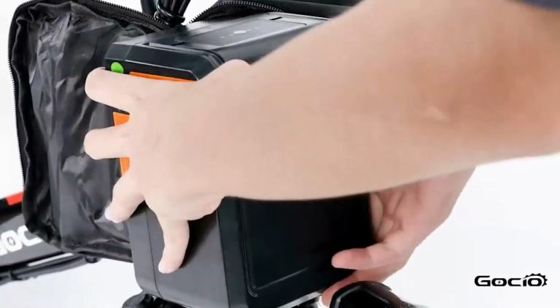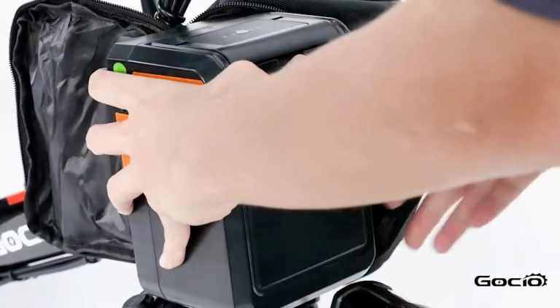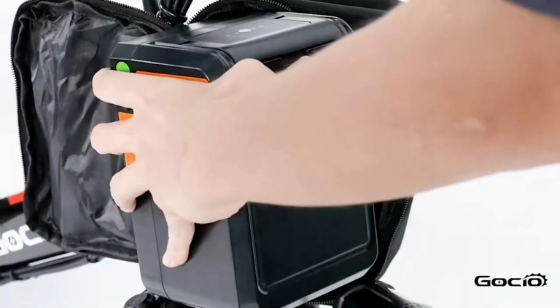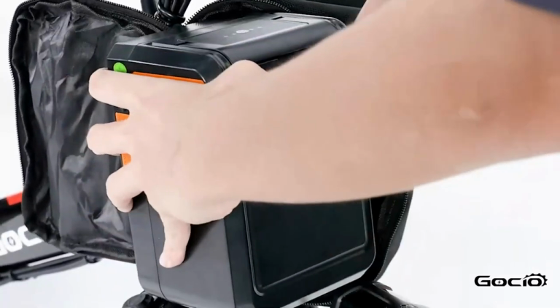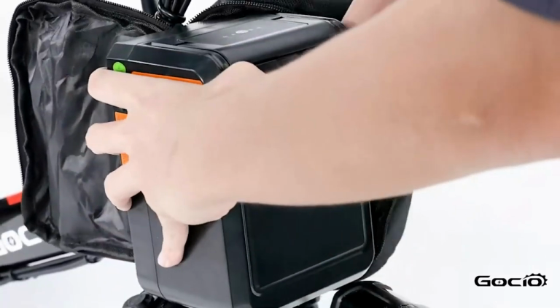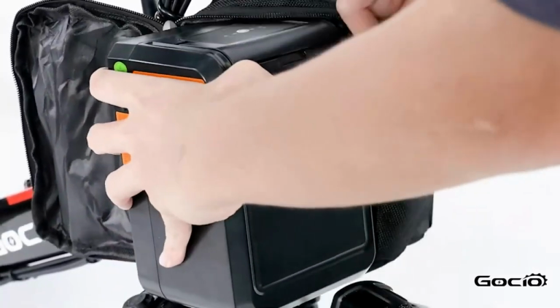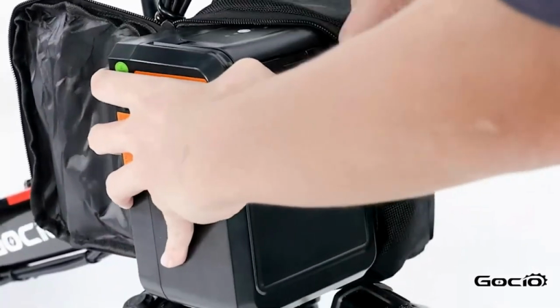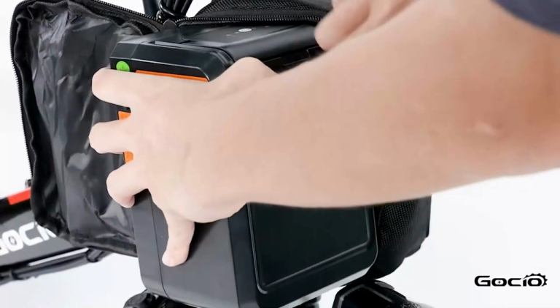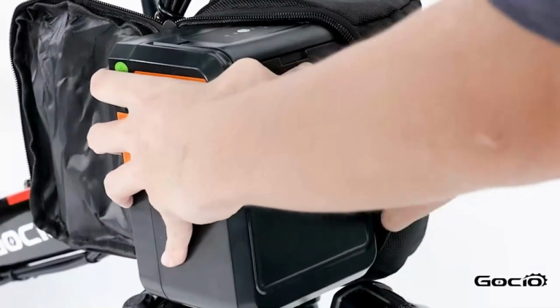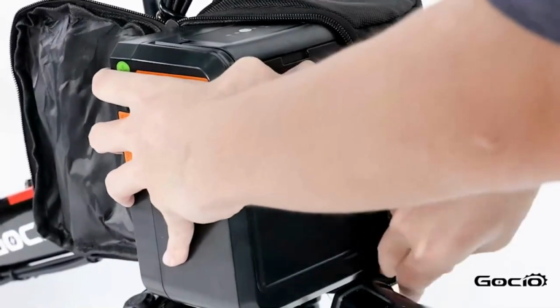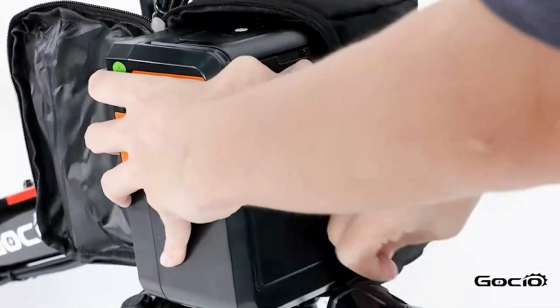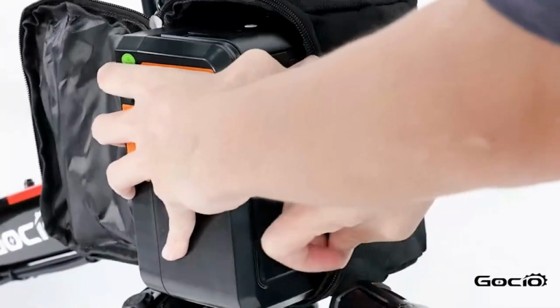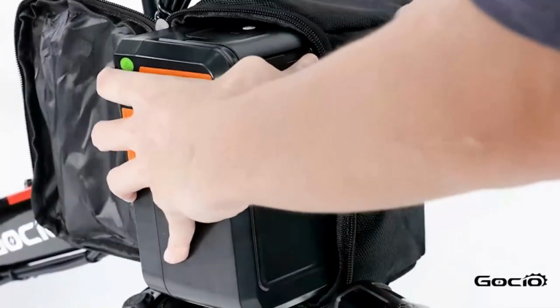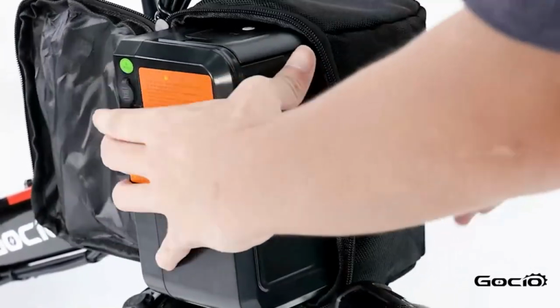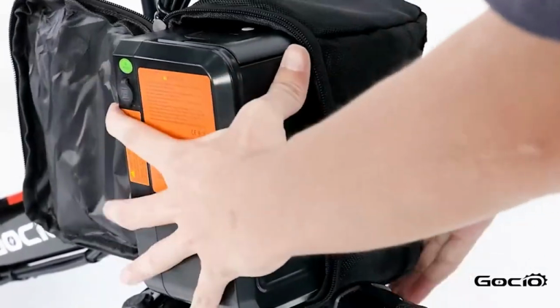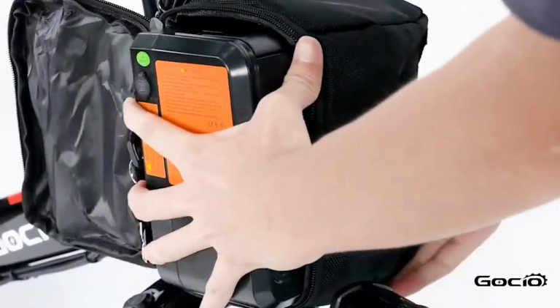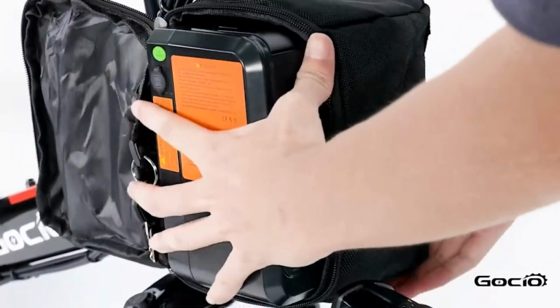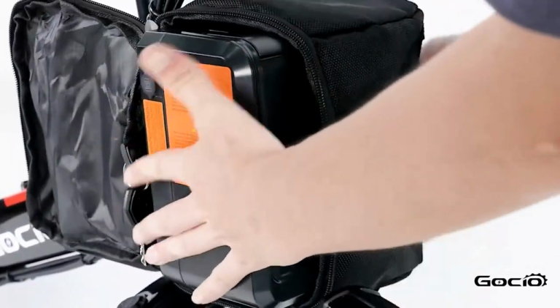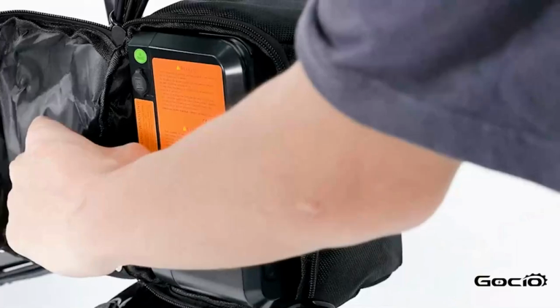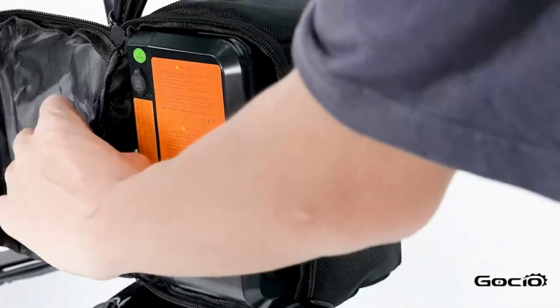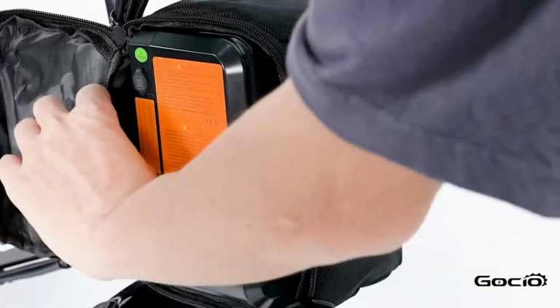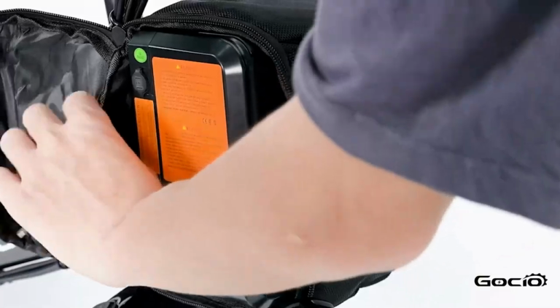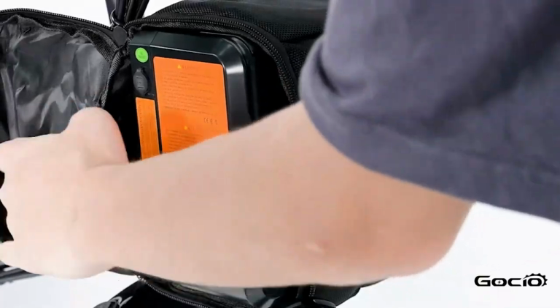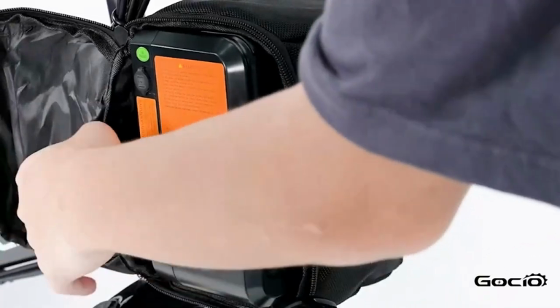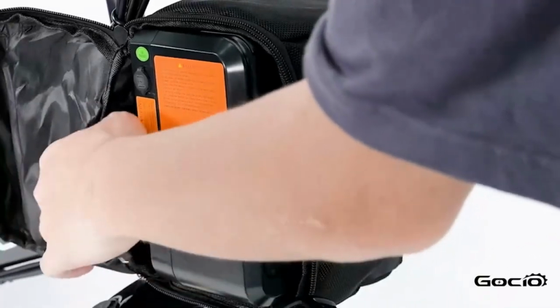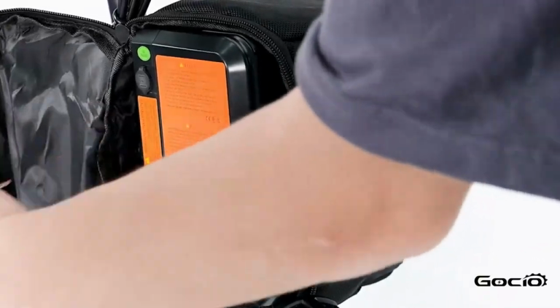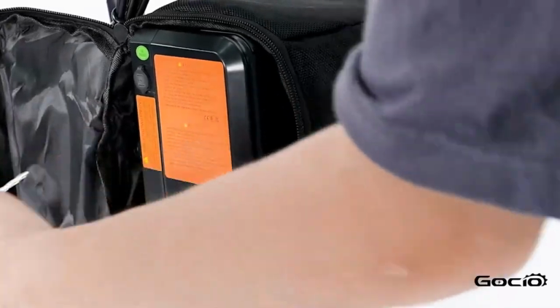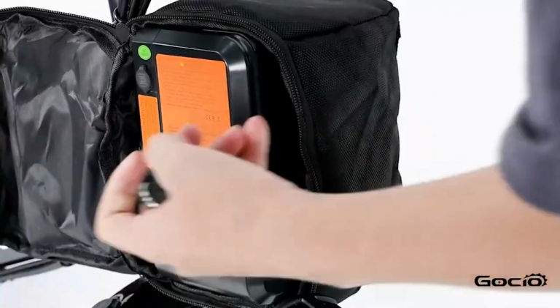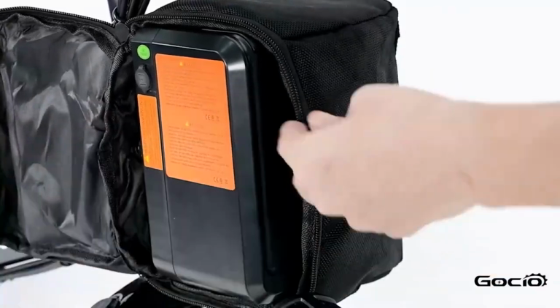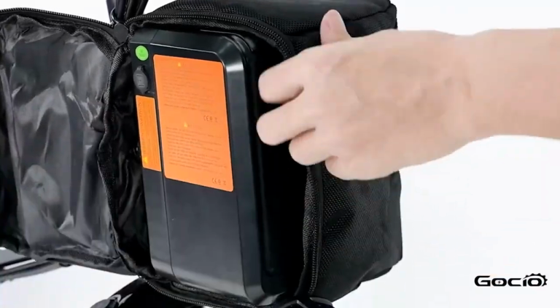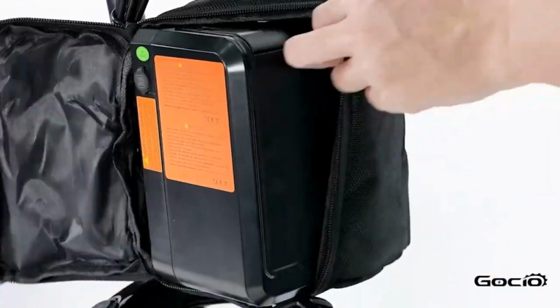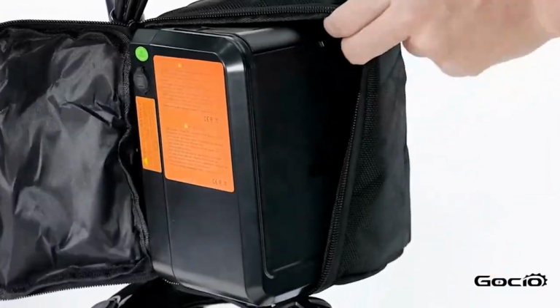To turn the bike on, push the button on top of the battery. The lights will light up on top.